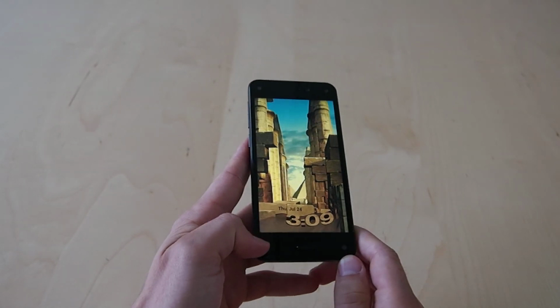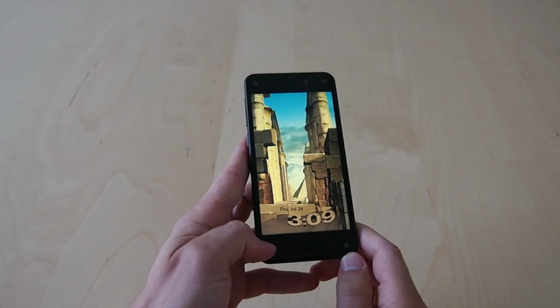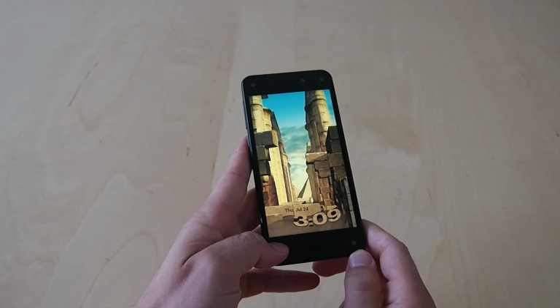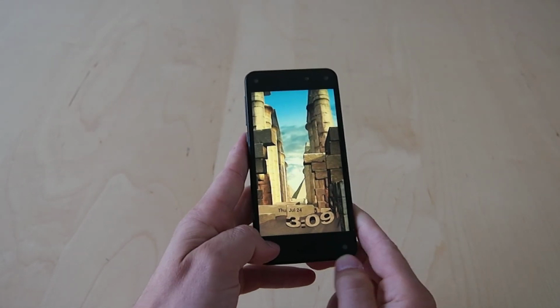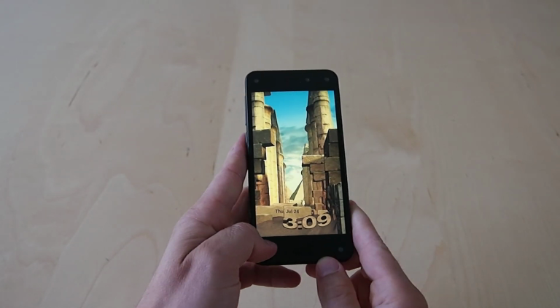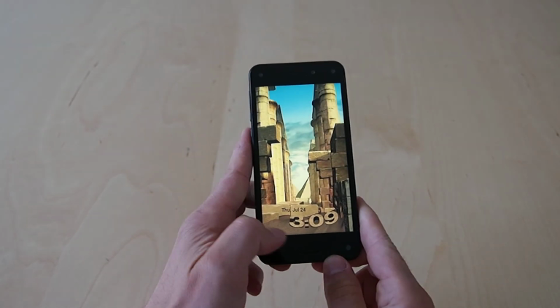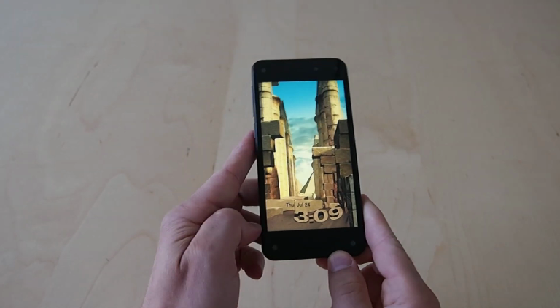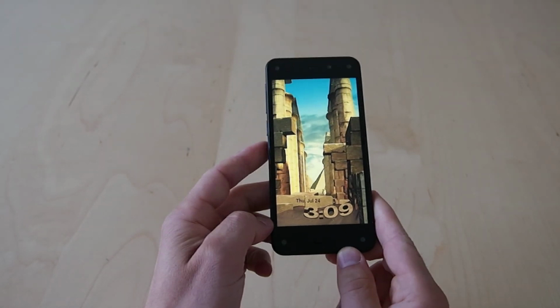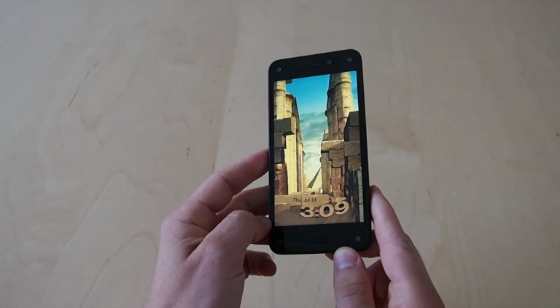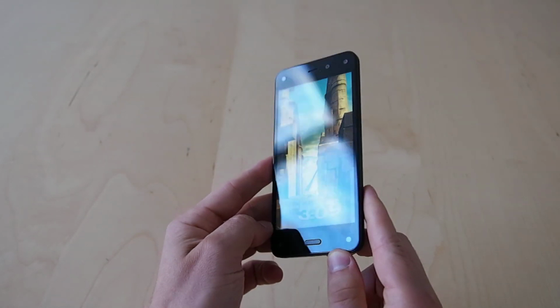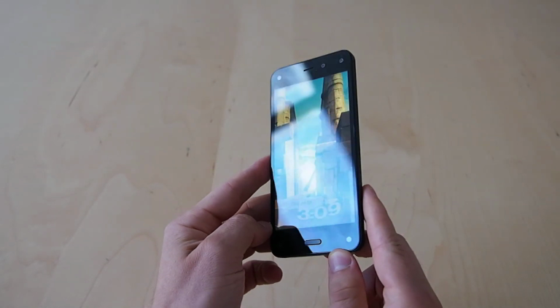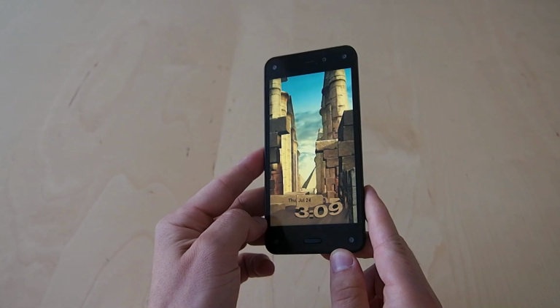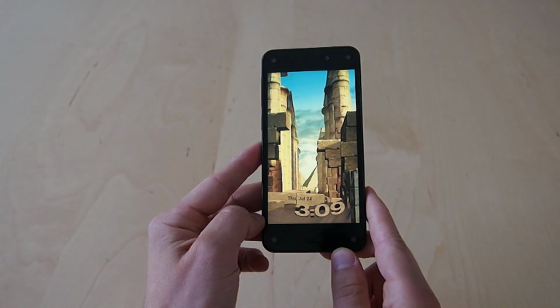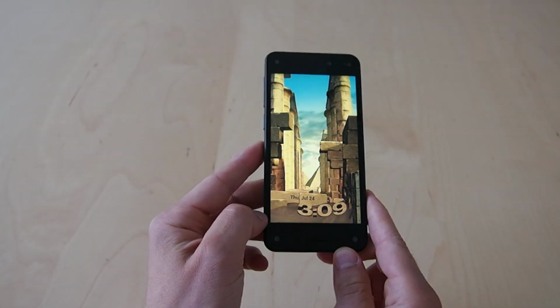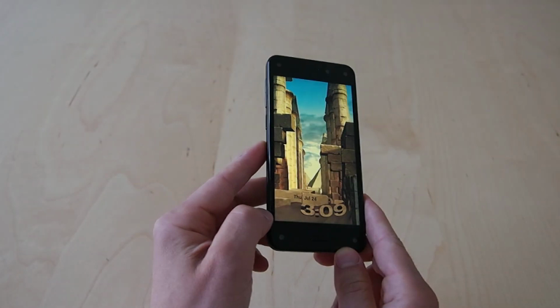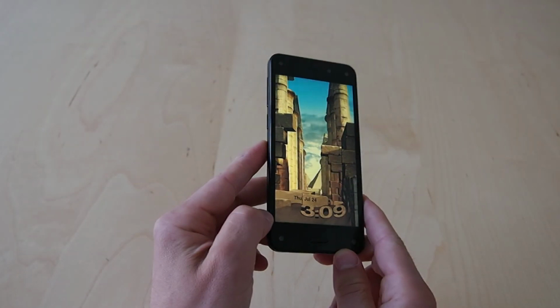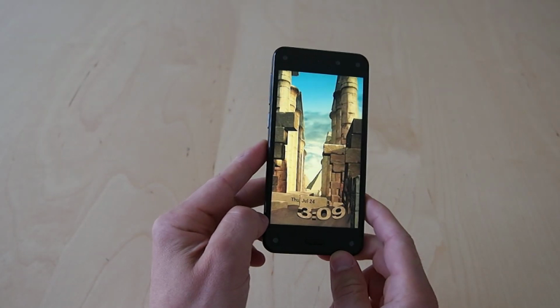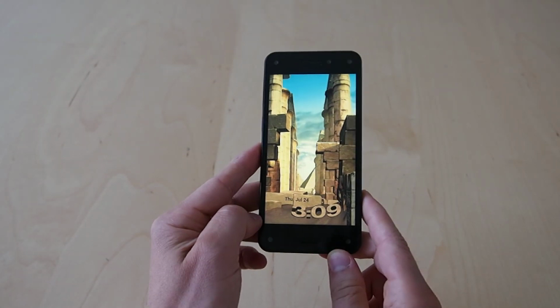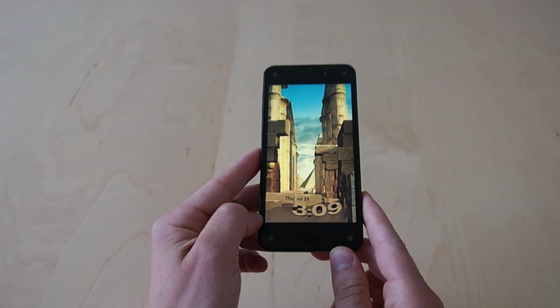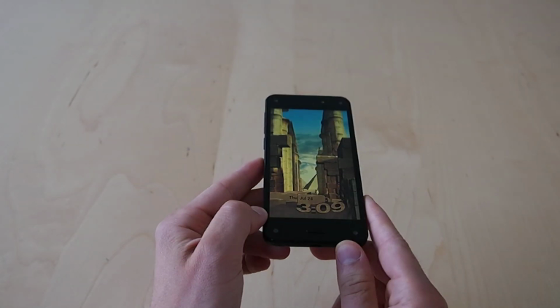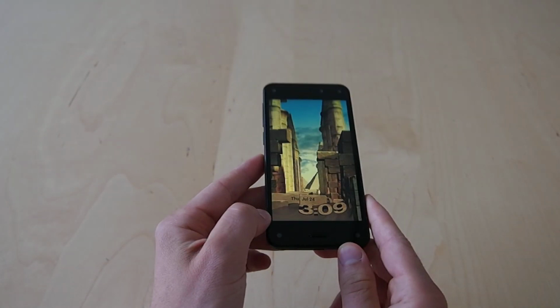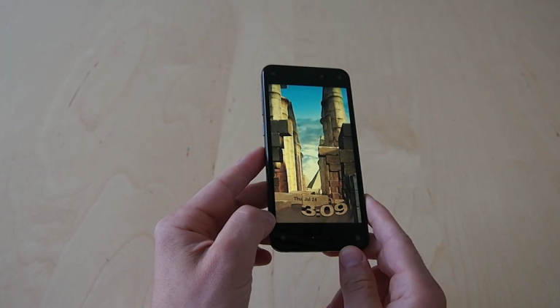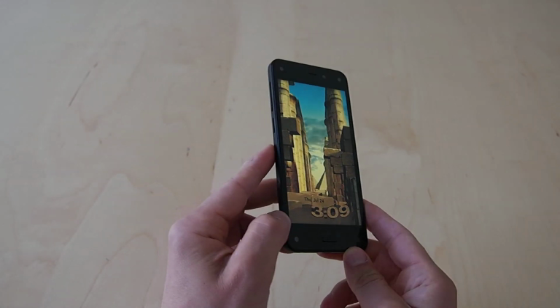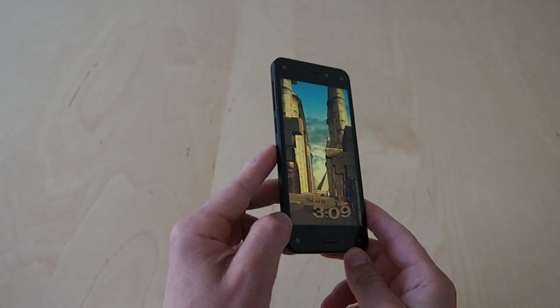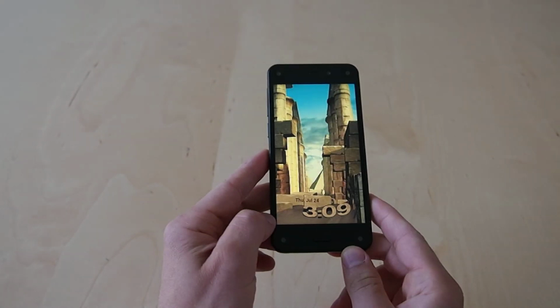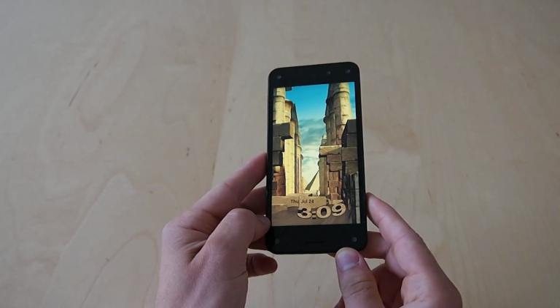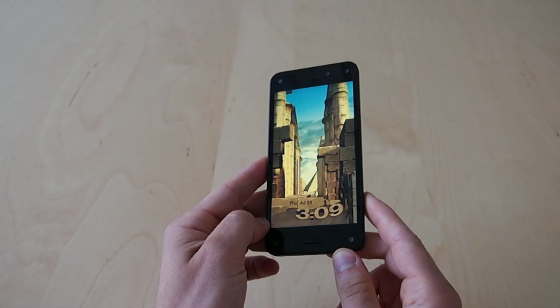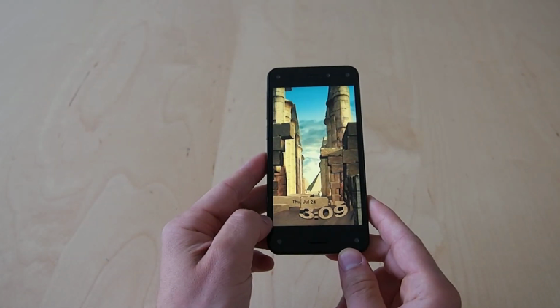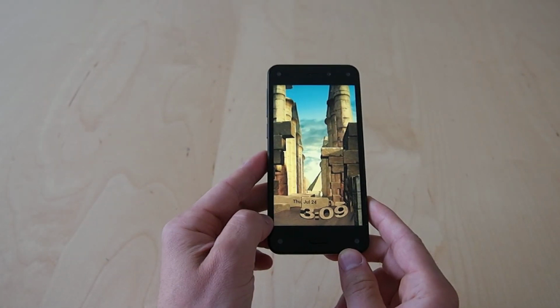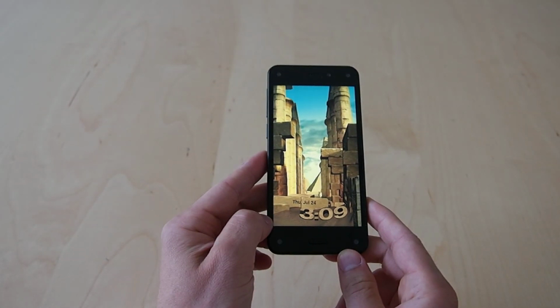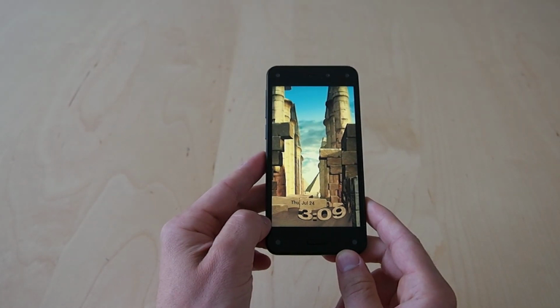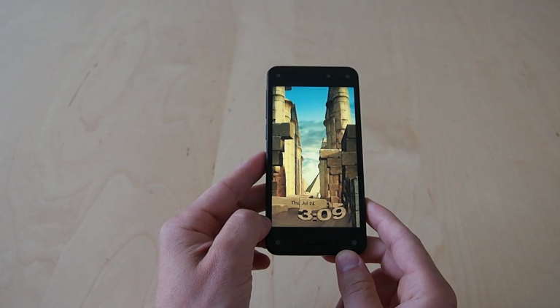Right now the phone doesn't recognize any user in front of it, so as I move it around we're not seeing any sort of change happening.